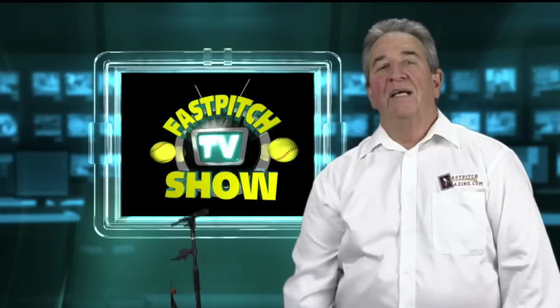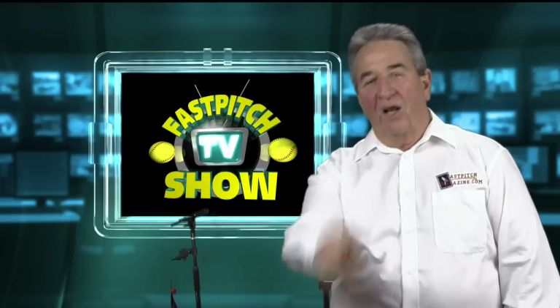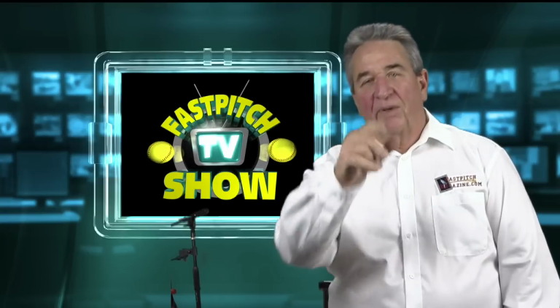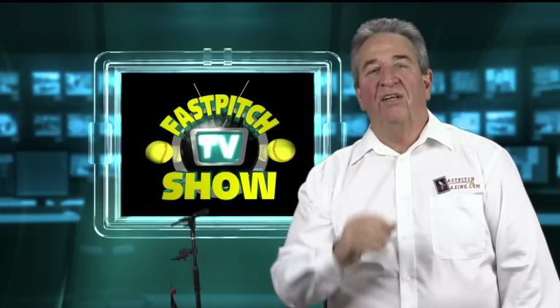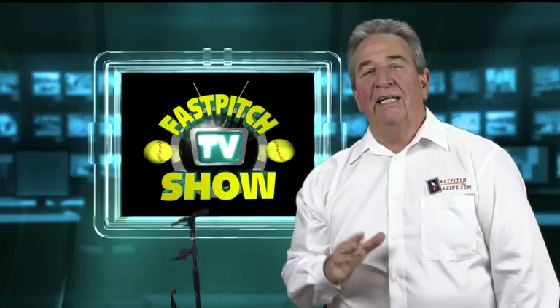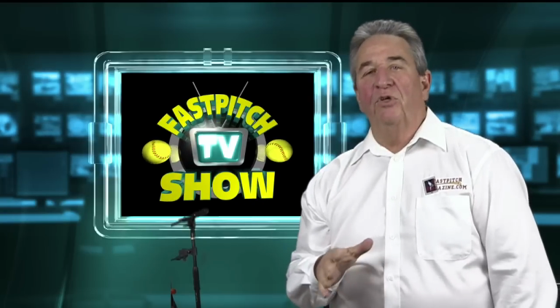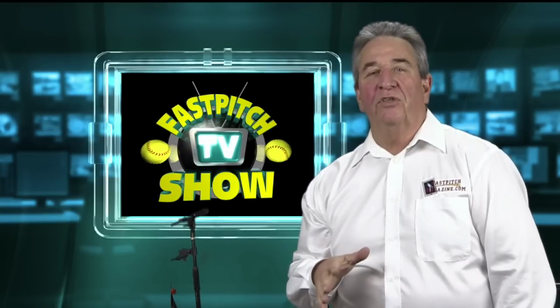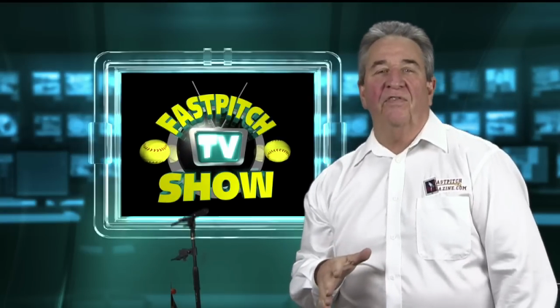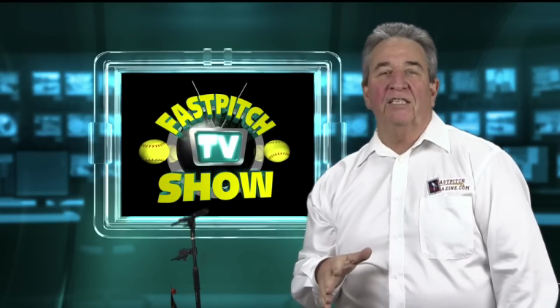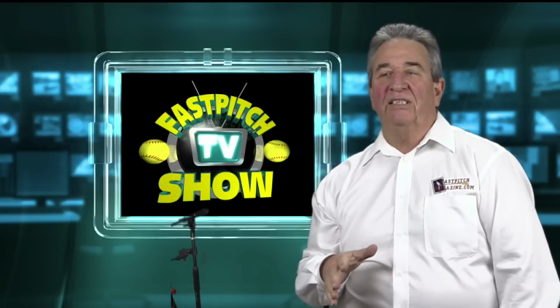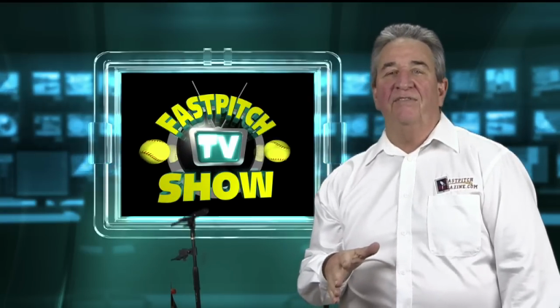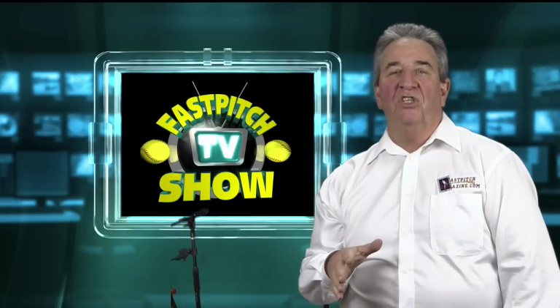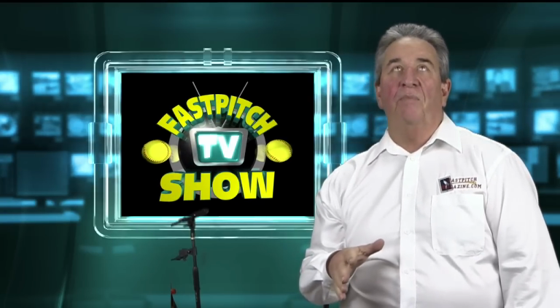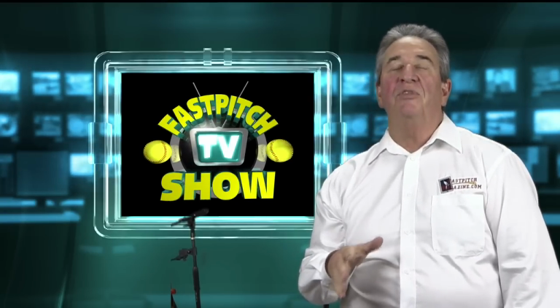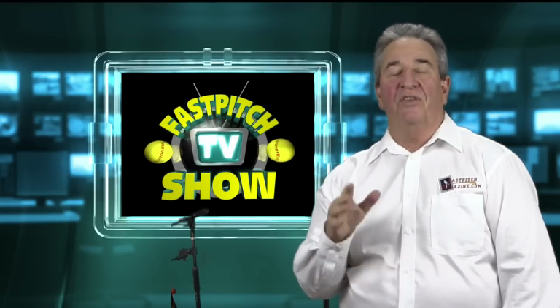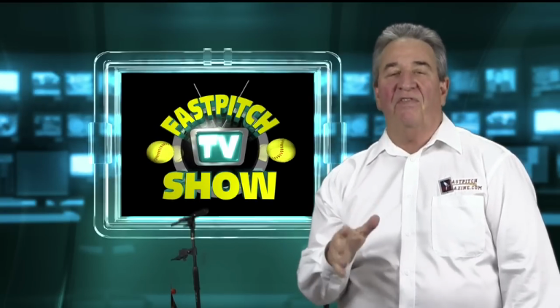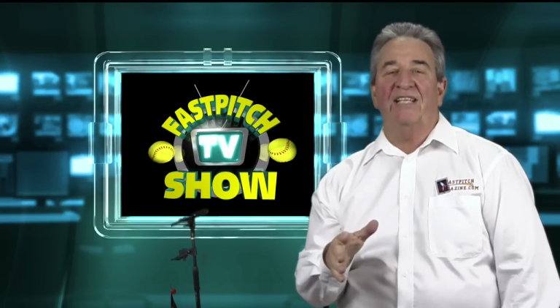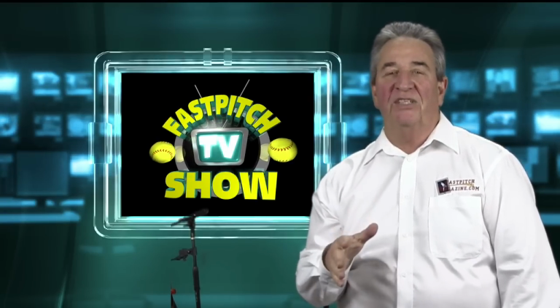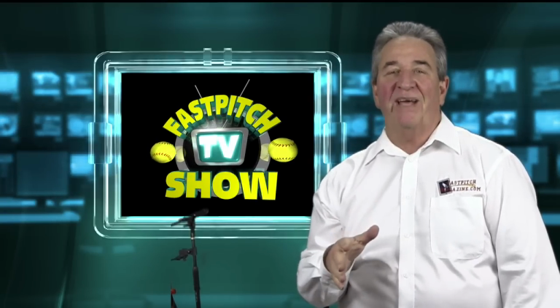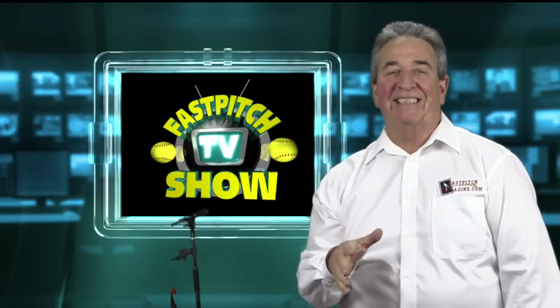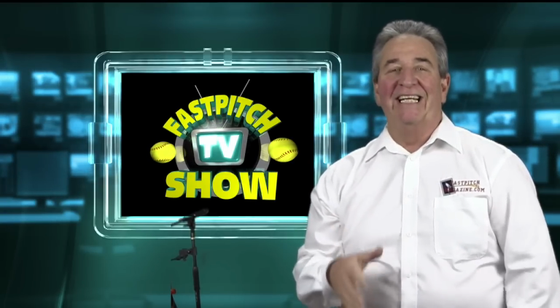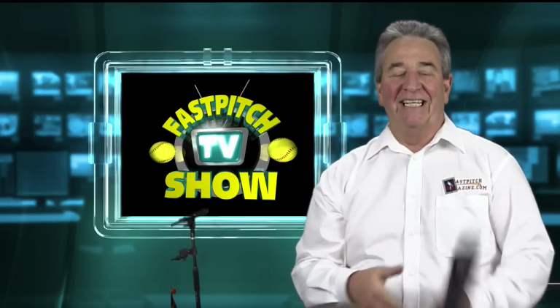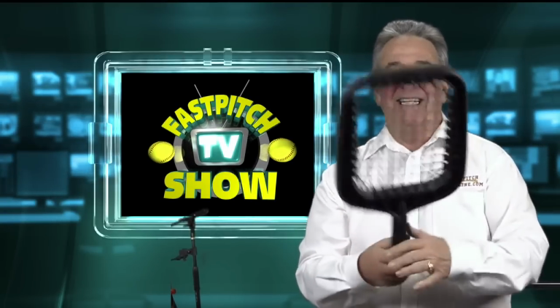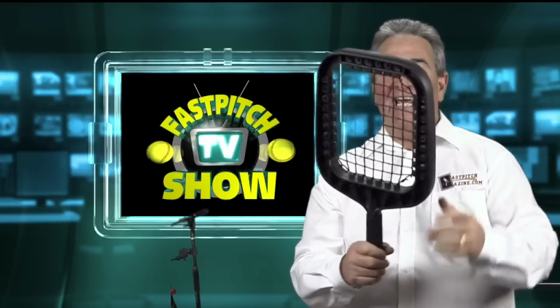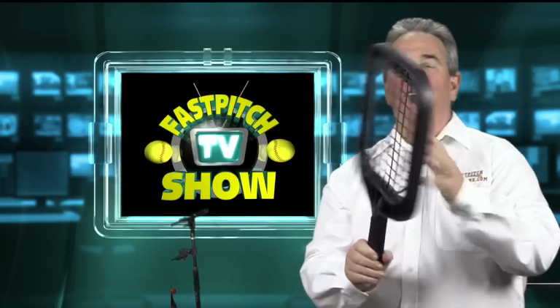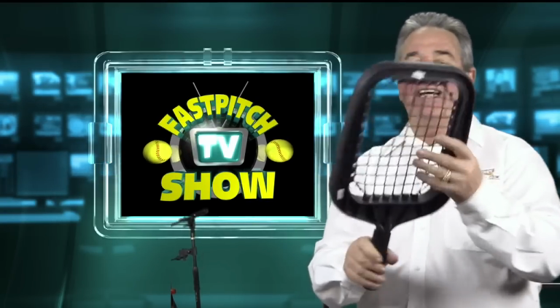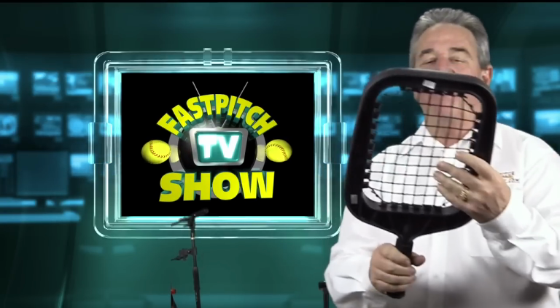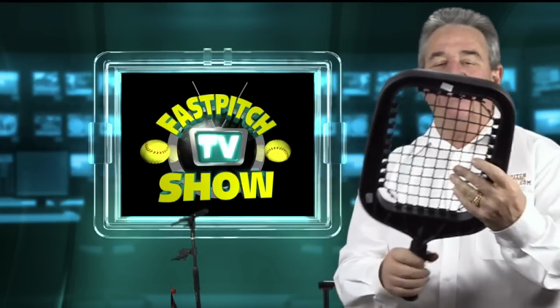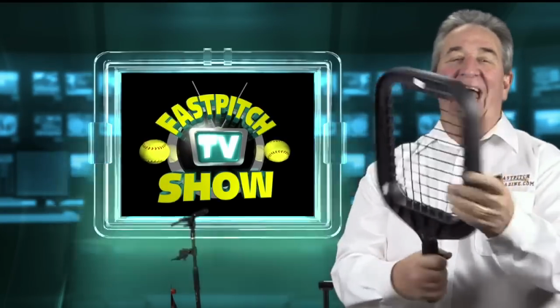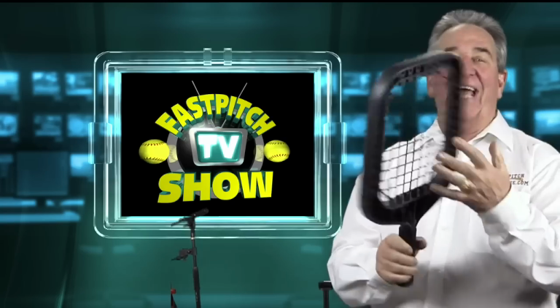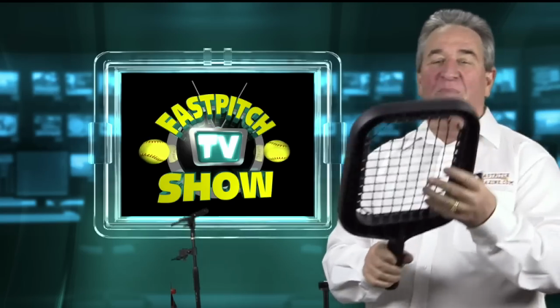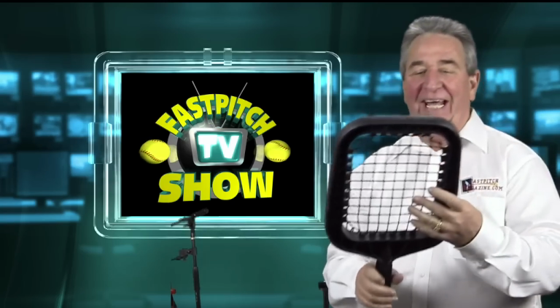Hello, I'm Gary Leland, producer of the Fast Pitch TV Show and publisher of the Fast Pitch Magazine. Today I'm going to tell you about the AccuBat.